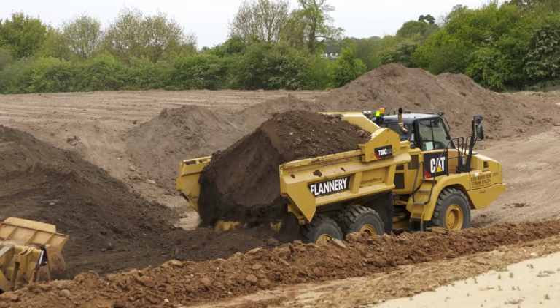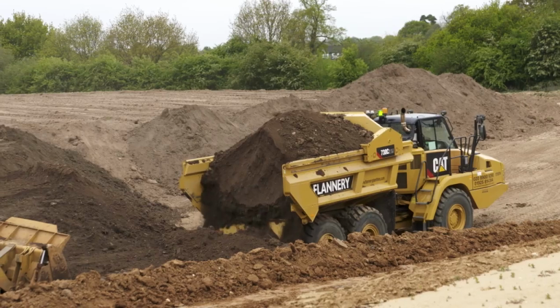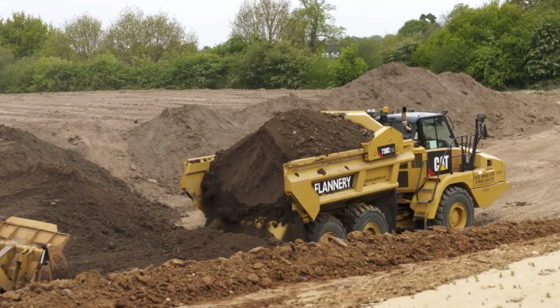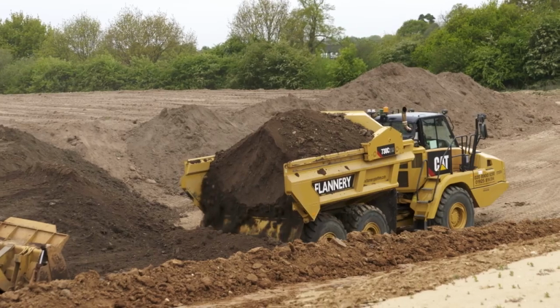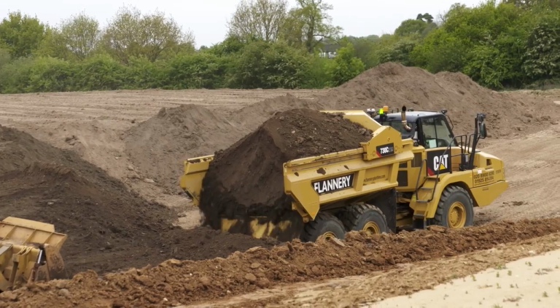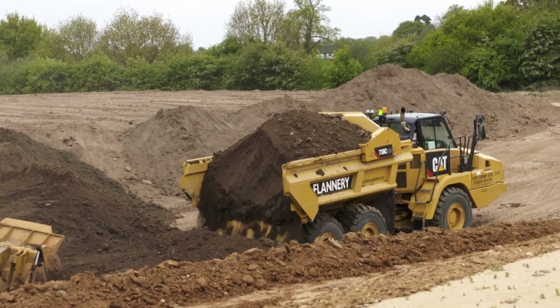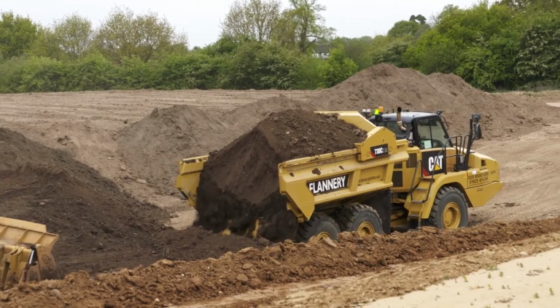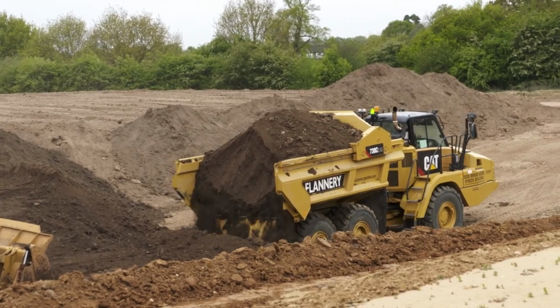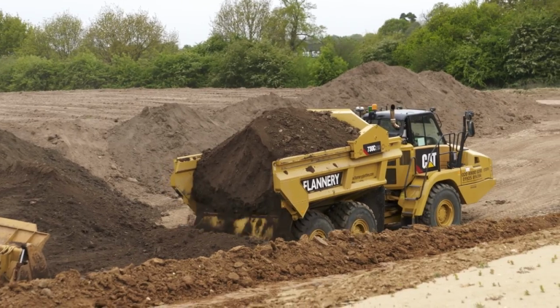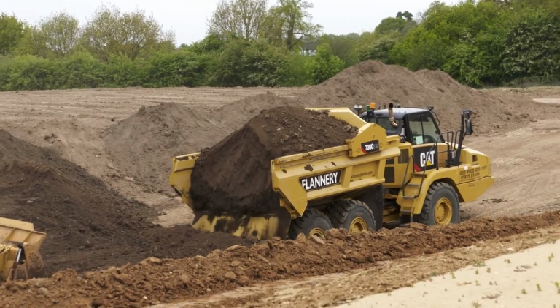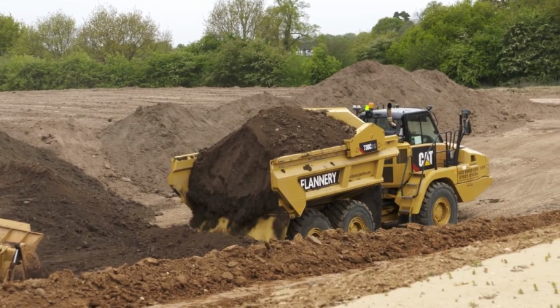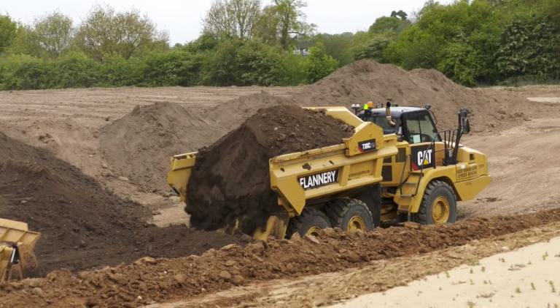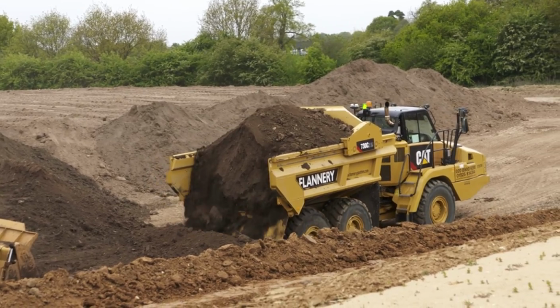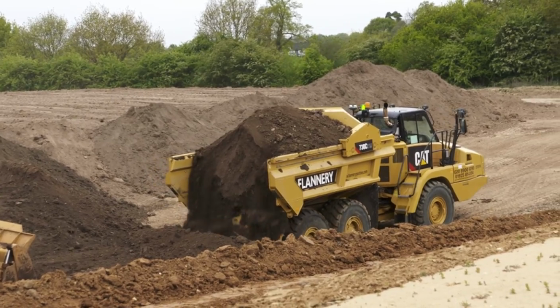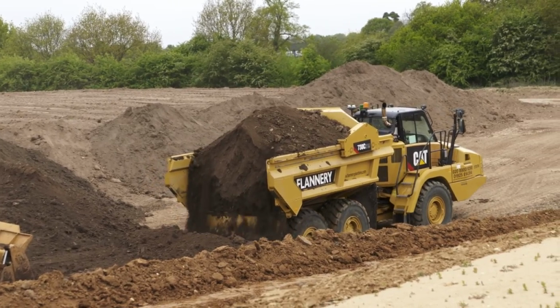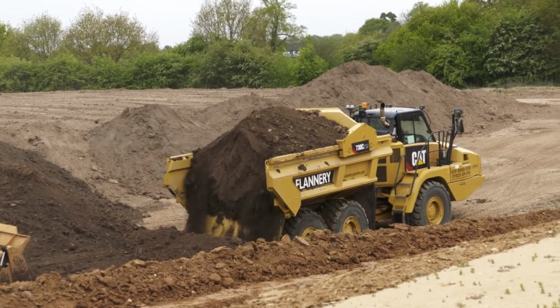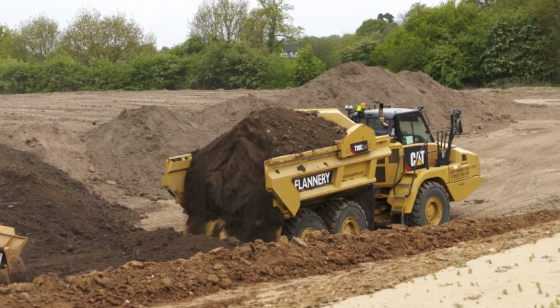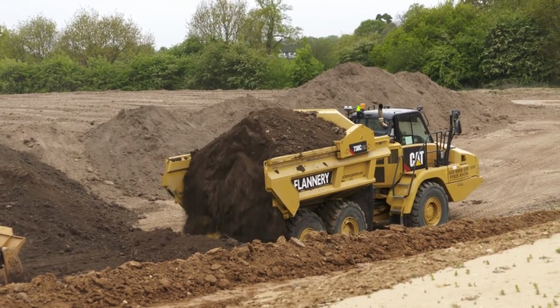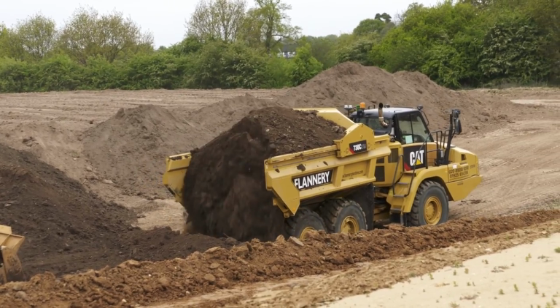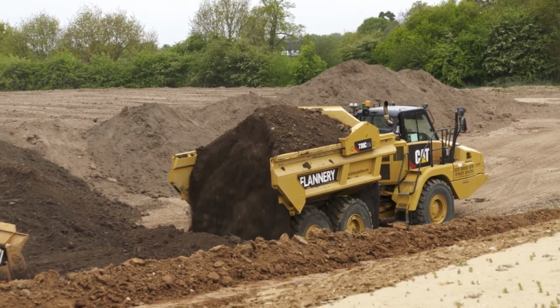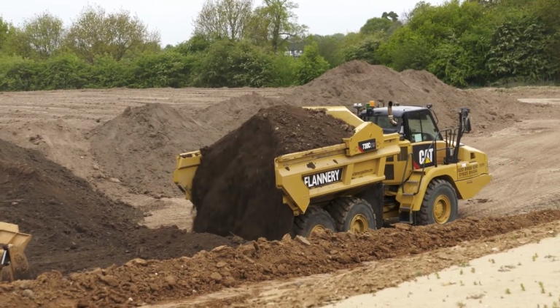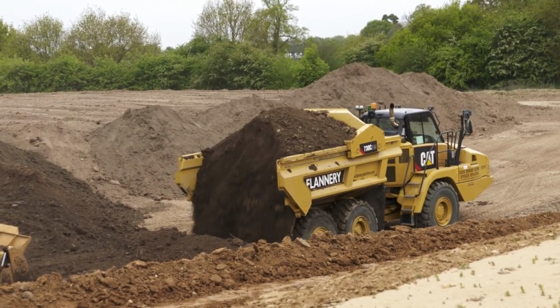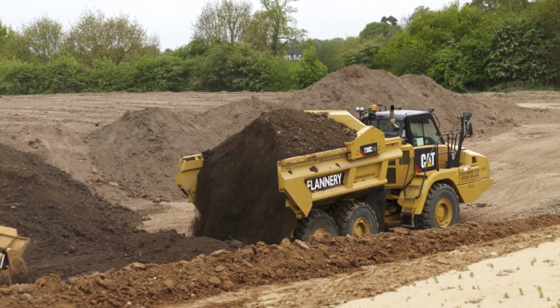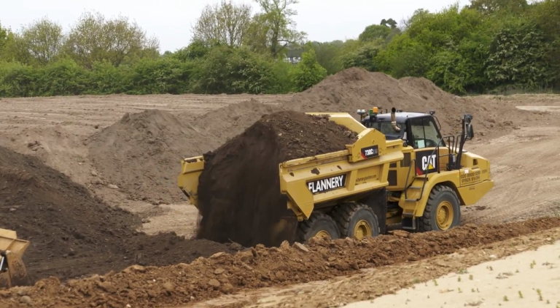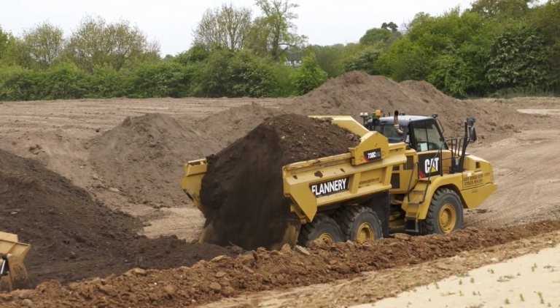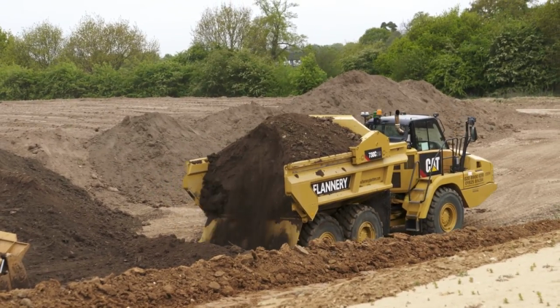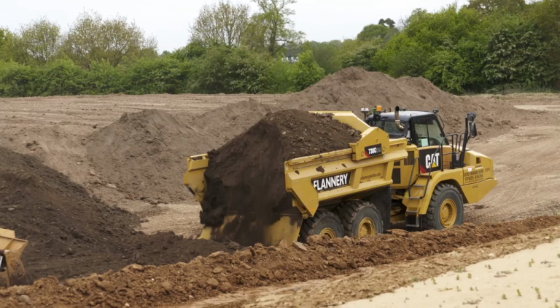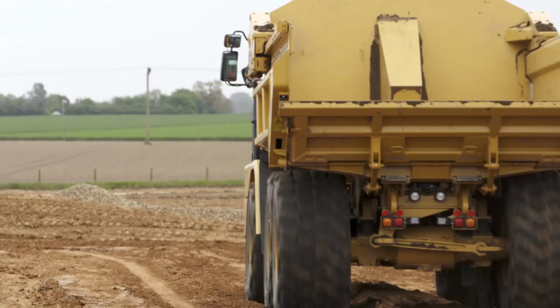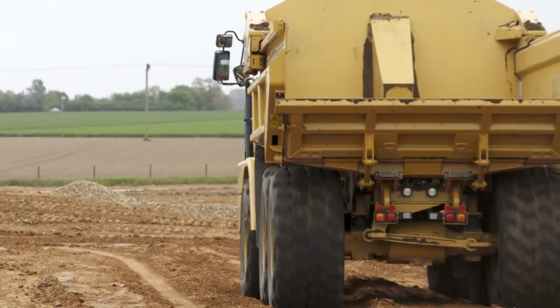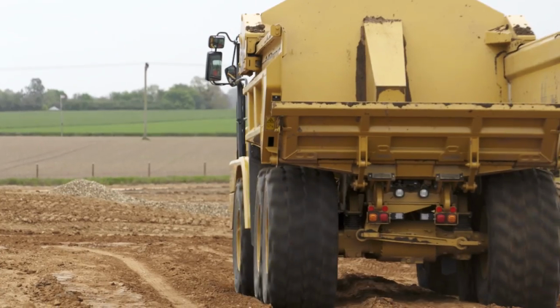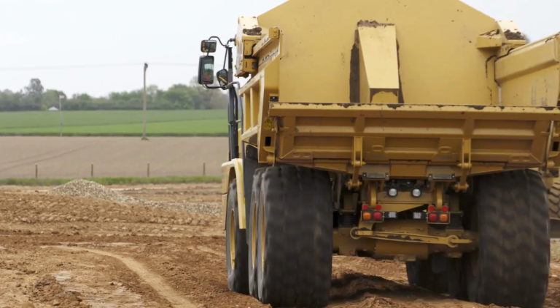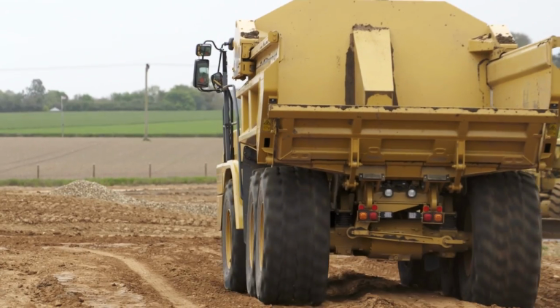We've received excellent feedback from both the operators and the client on site. I'm very confident that in the near future they'll be investing in a lot more ejector dump trucks.